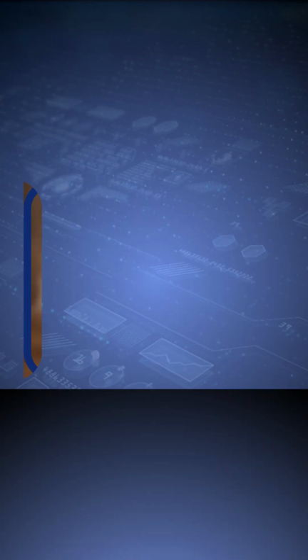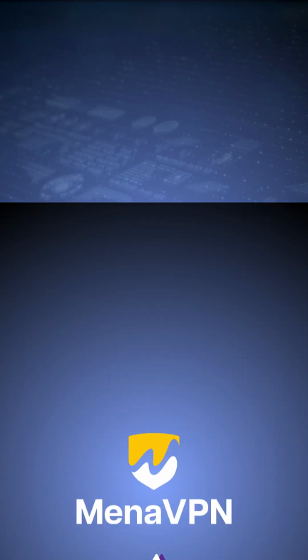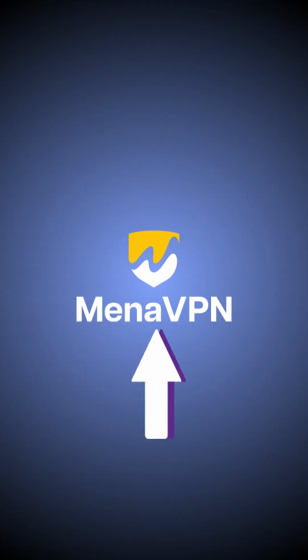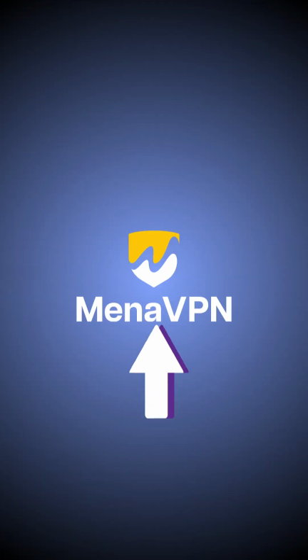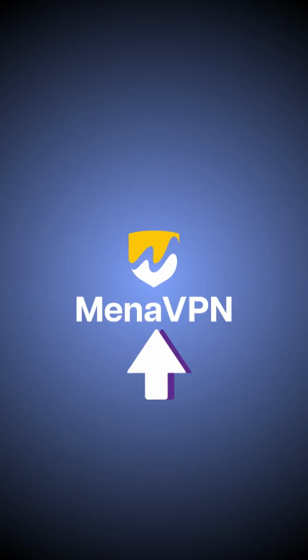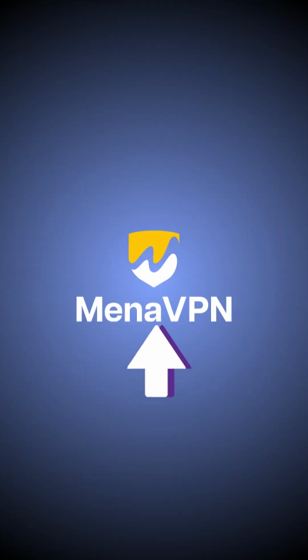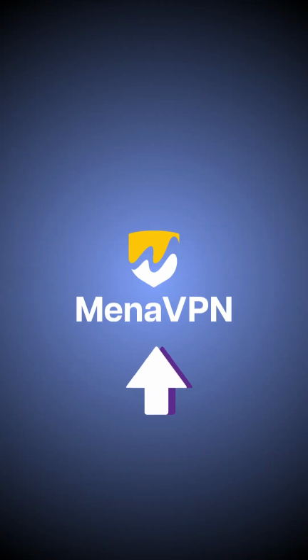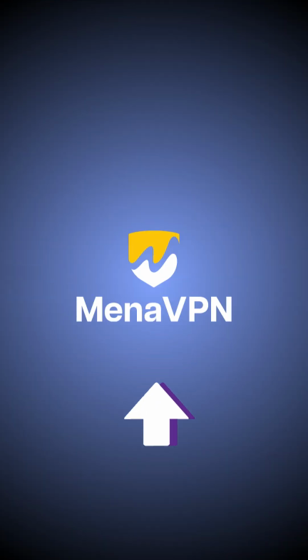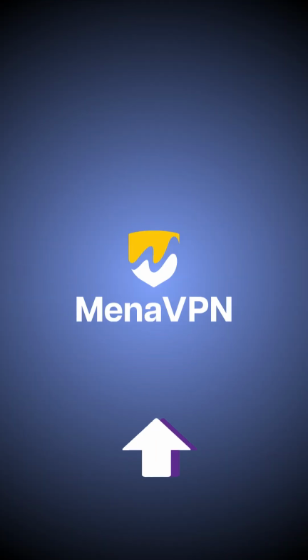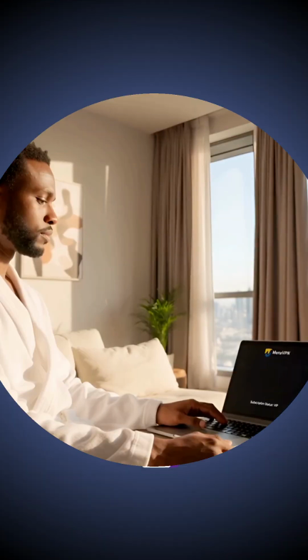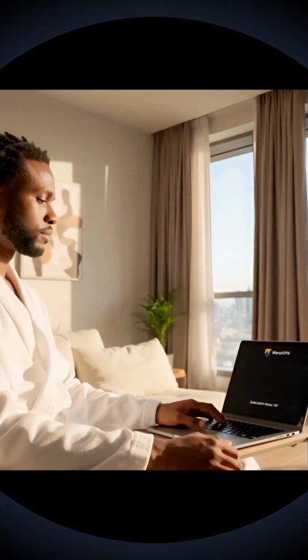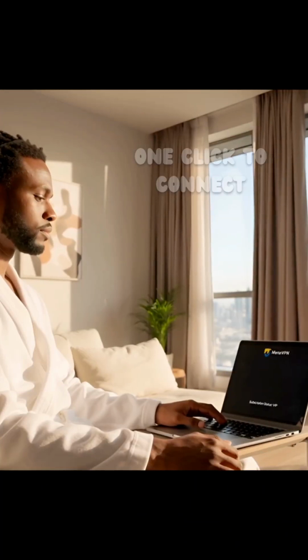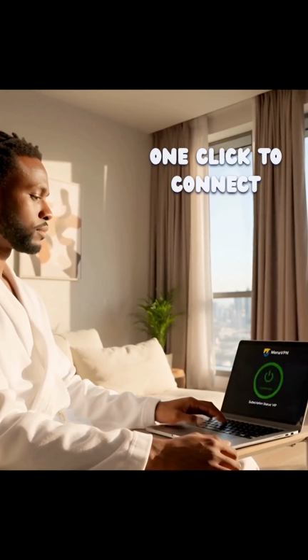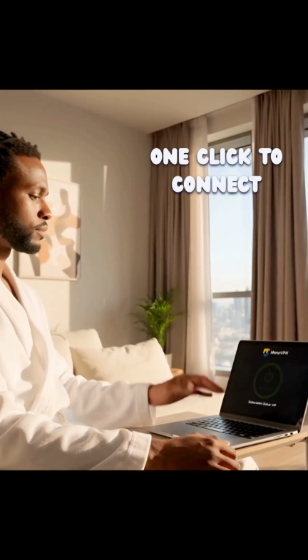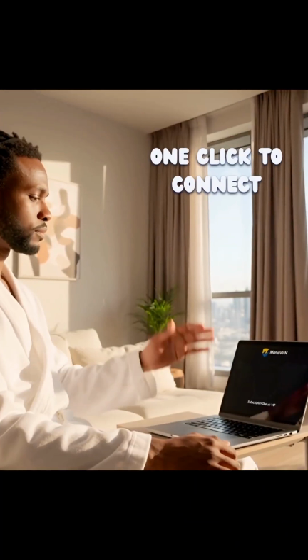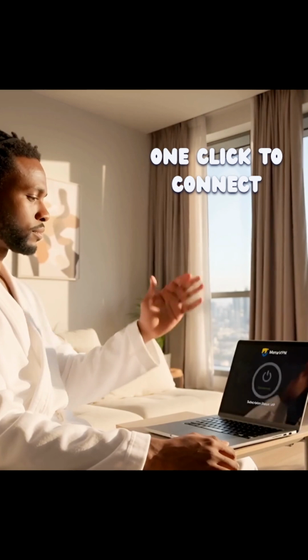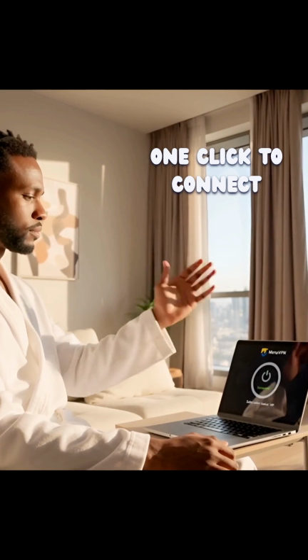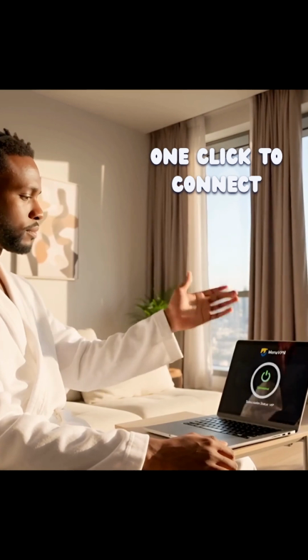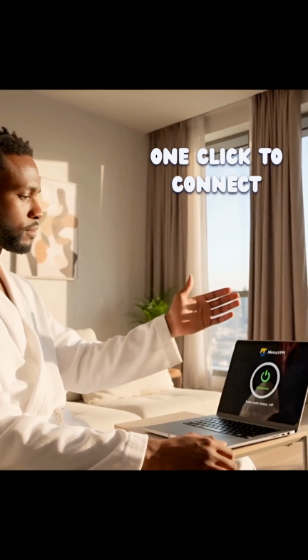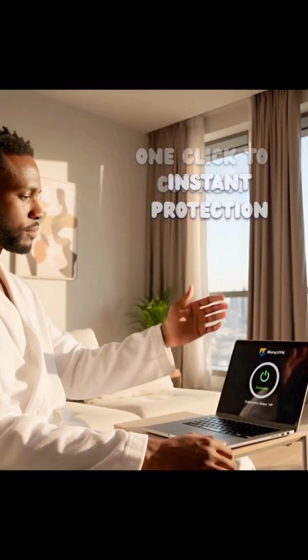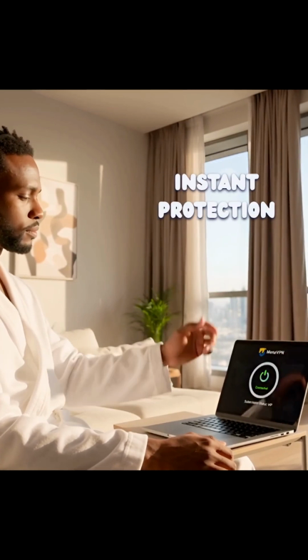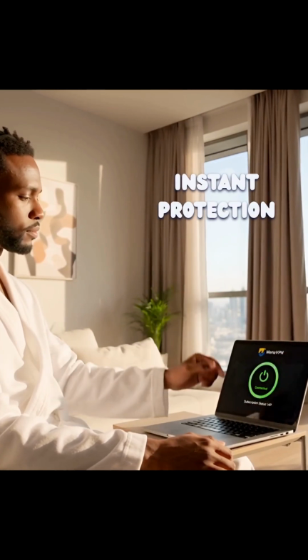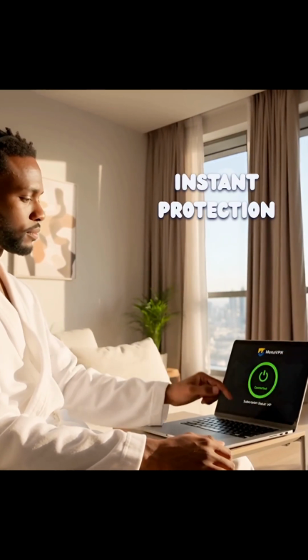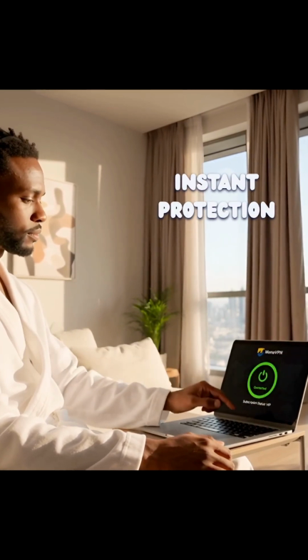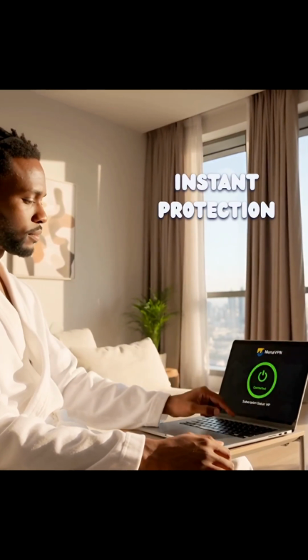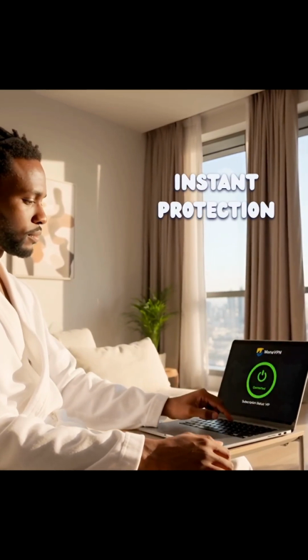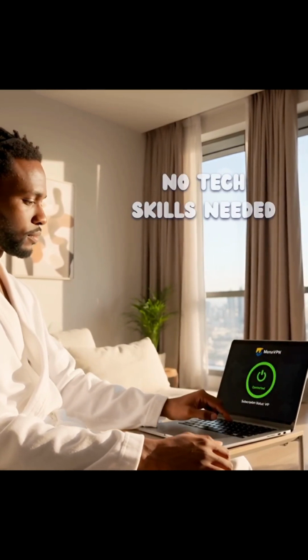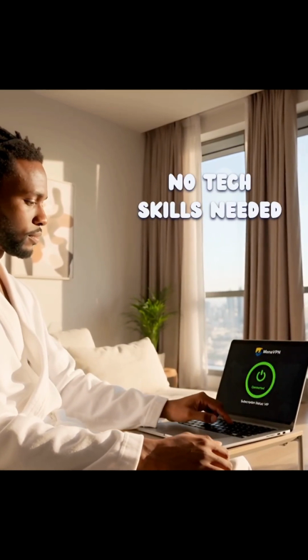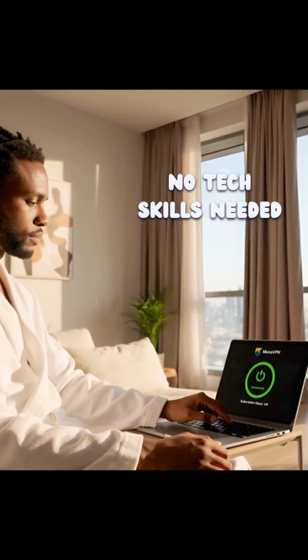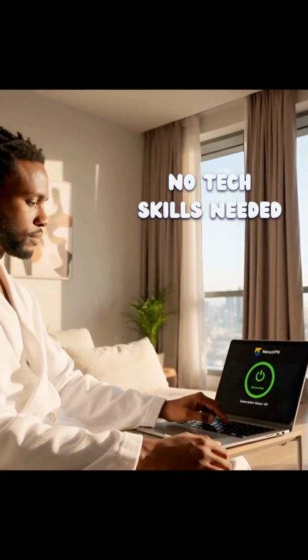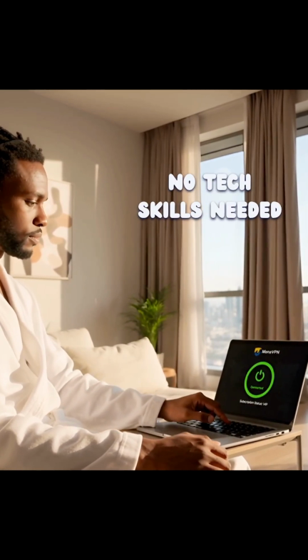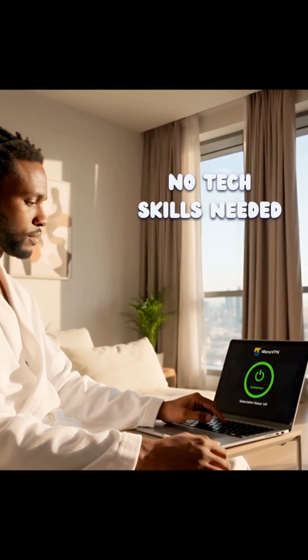Meet Mina VPN for Windows. One click to connect. Instant protection. No tech skills needed.